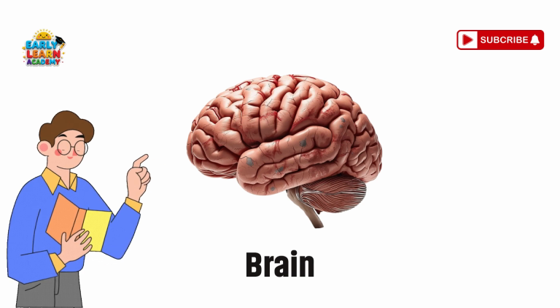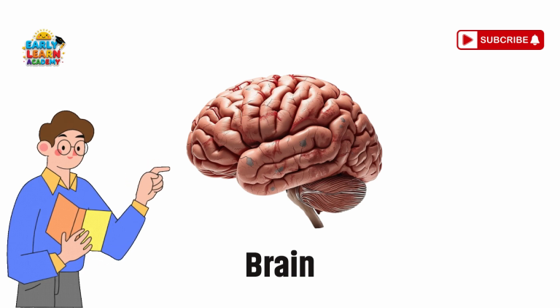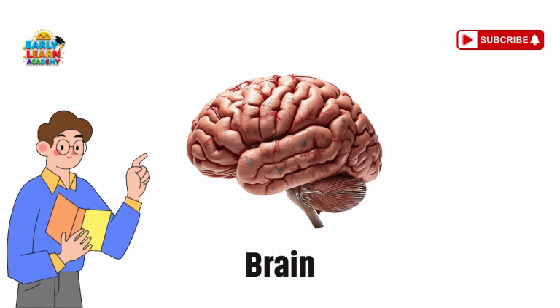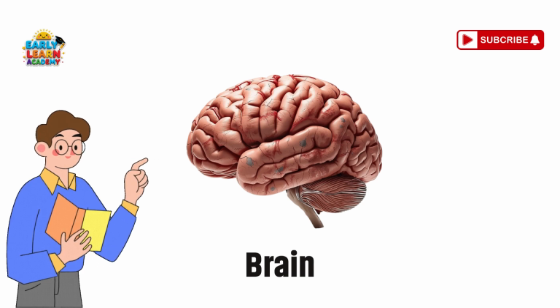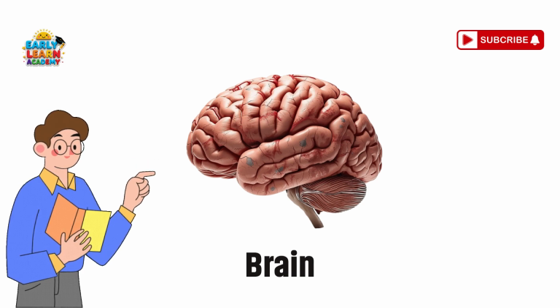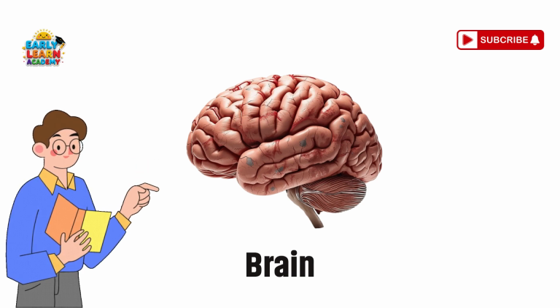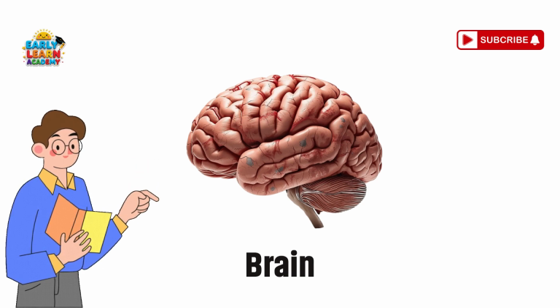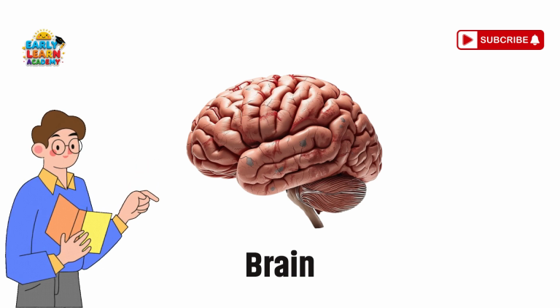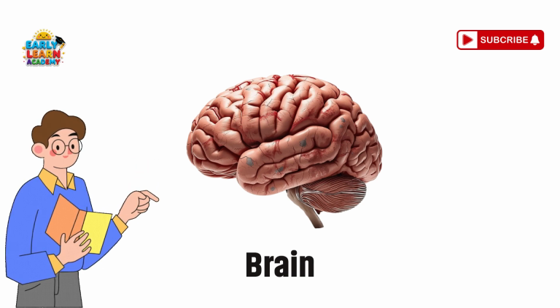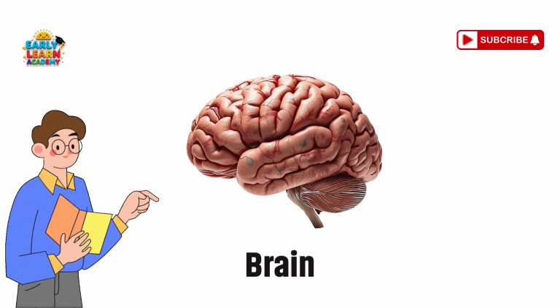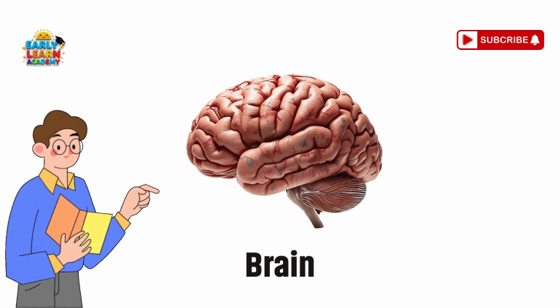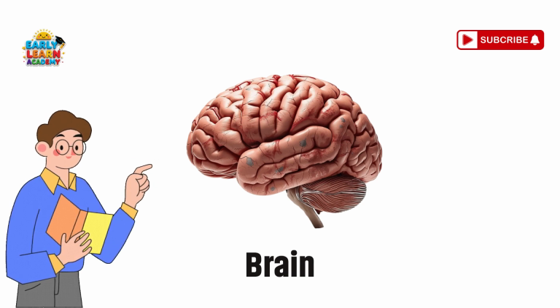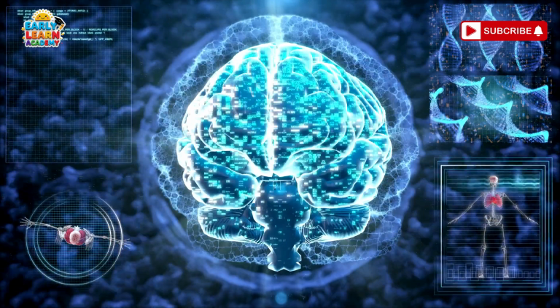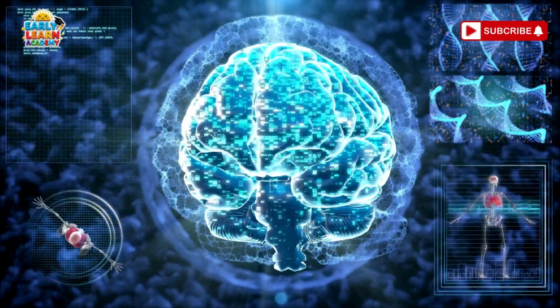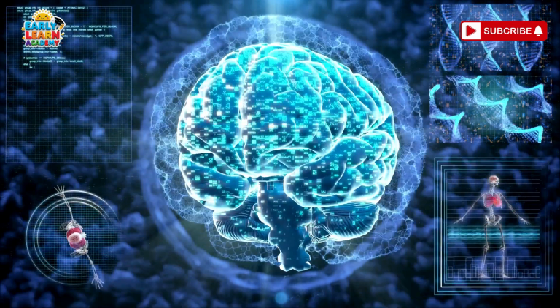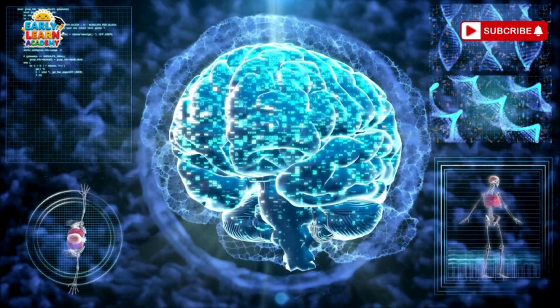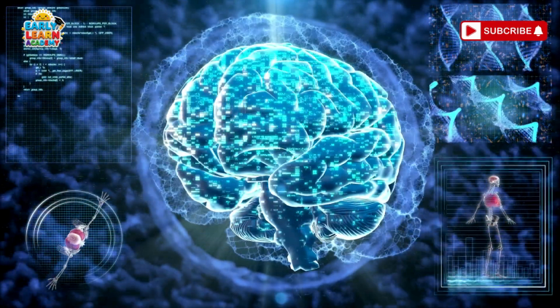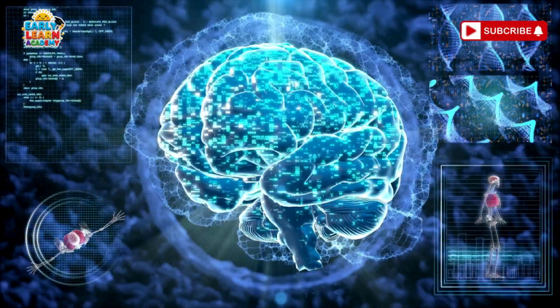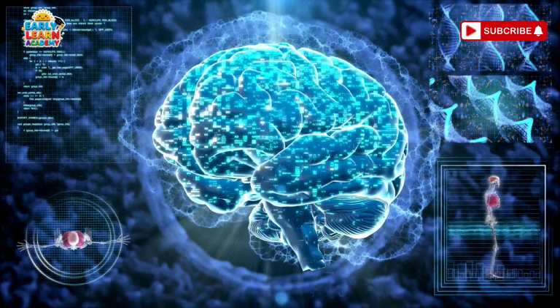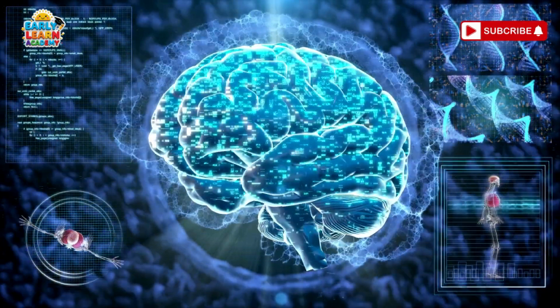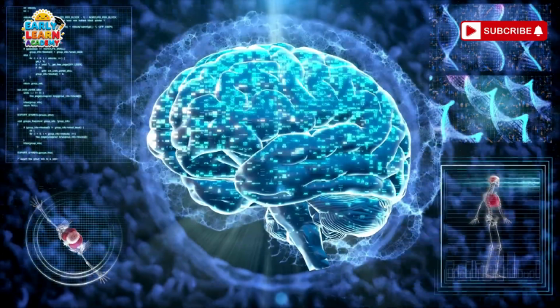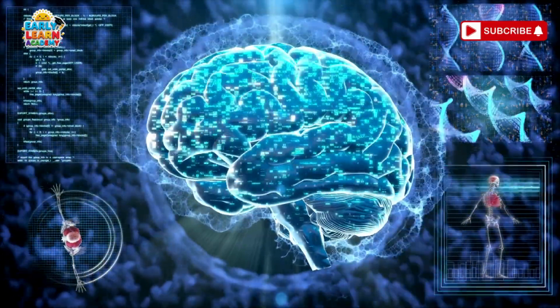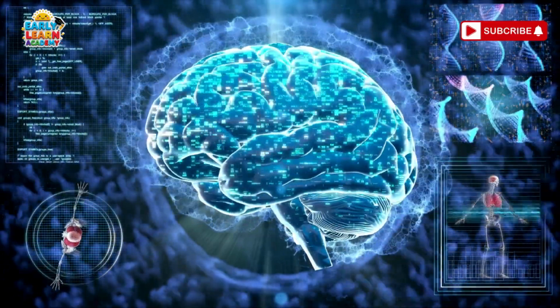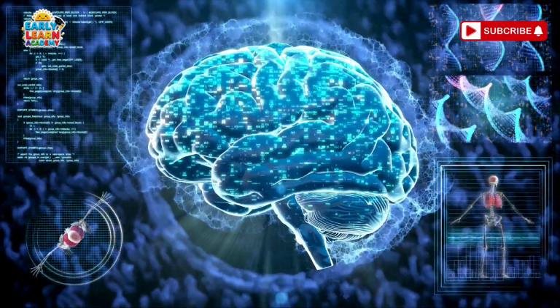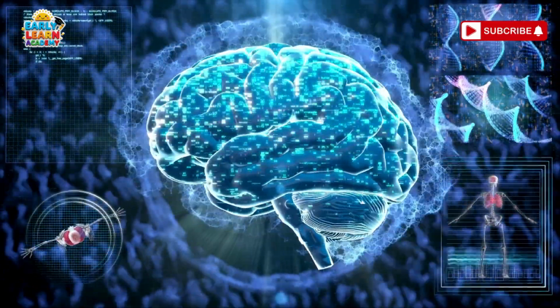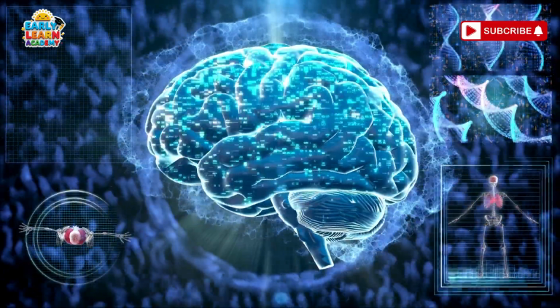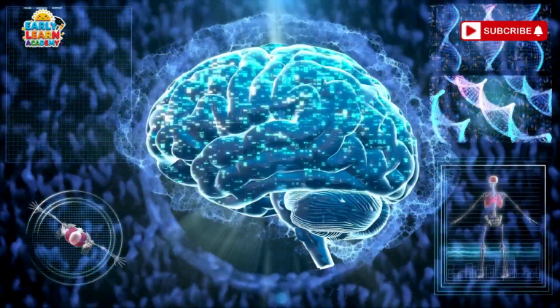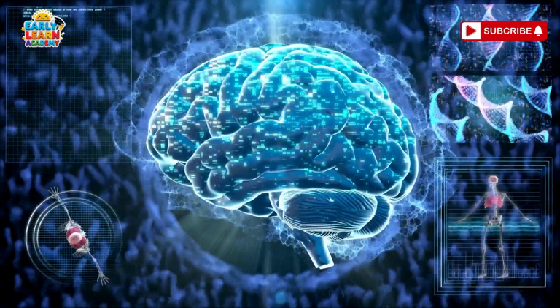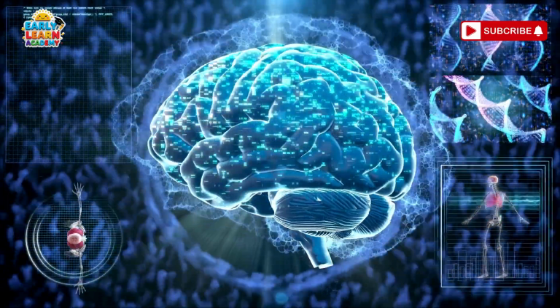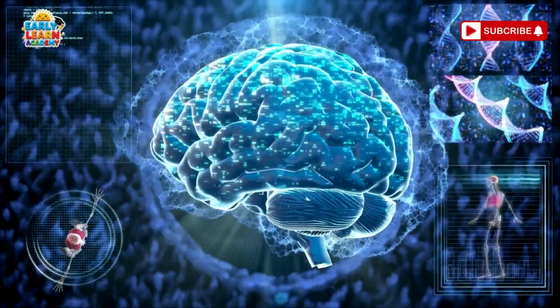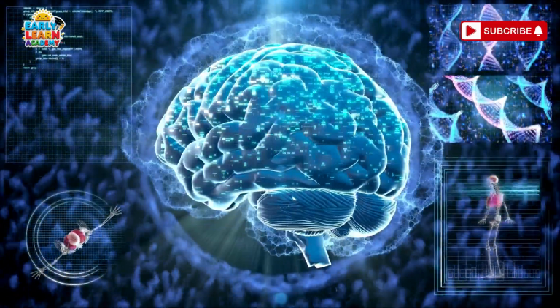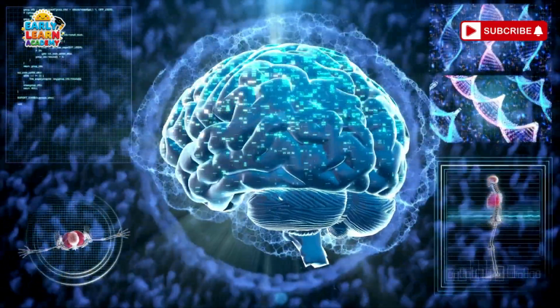Brain — the supercomputer of your body. The brain helps you think, learn, and control everything you do.